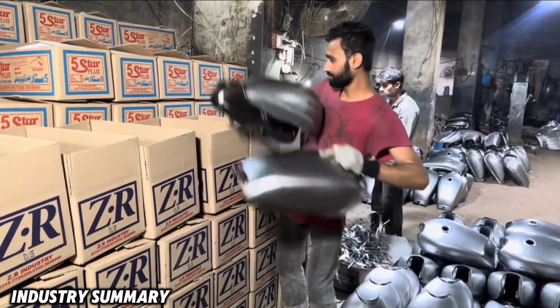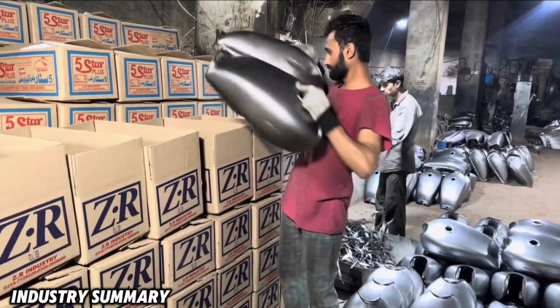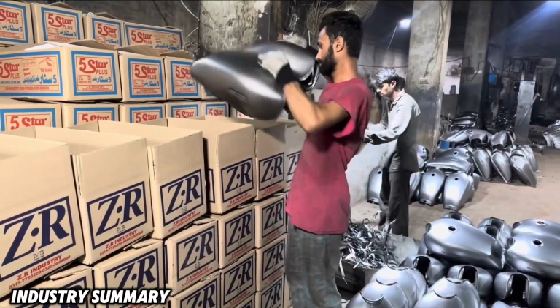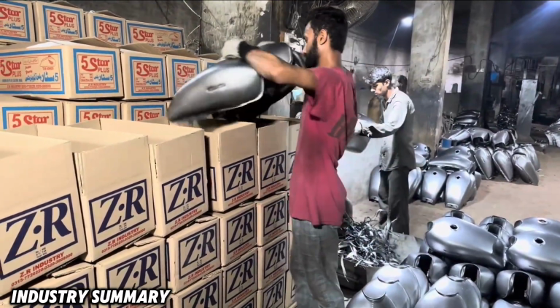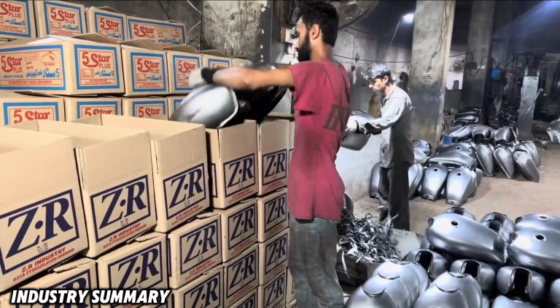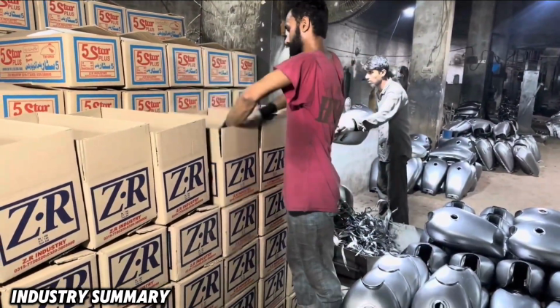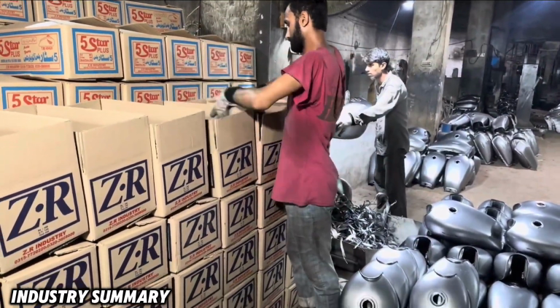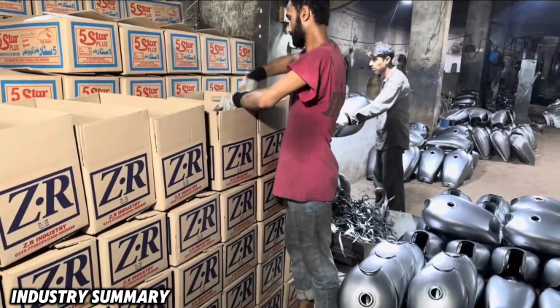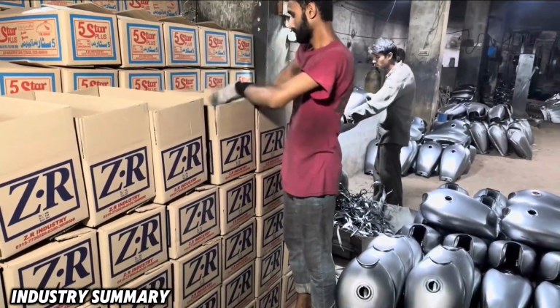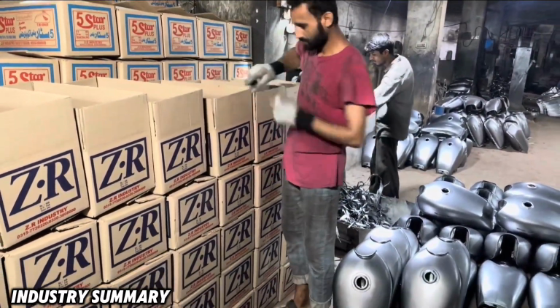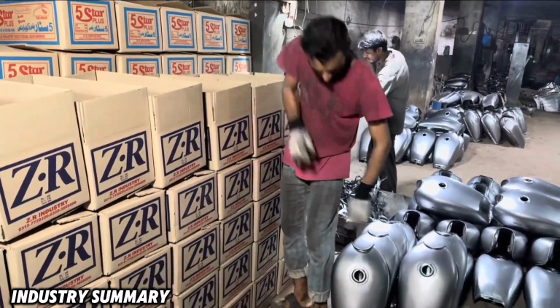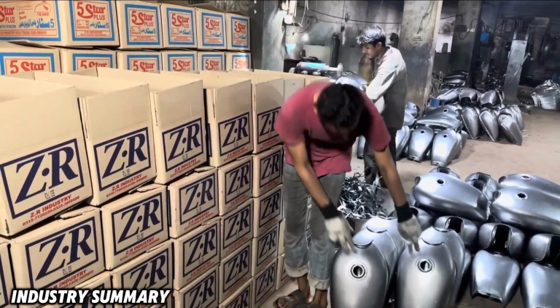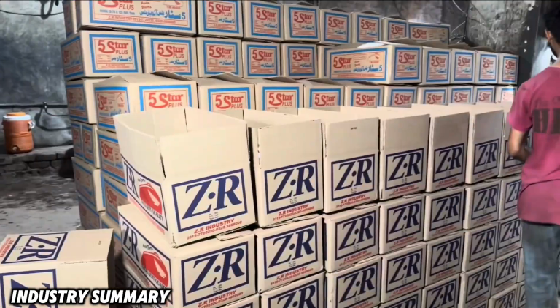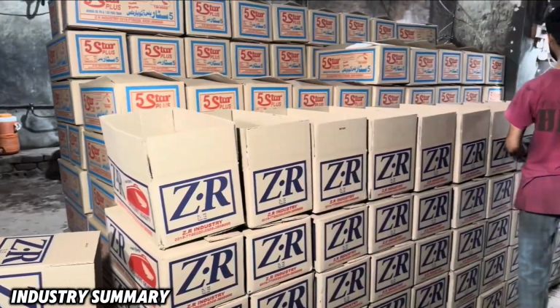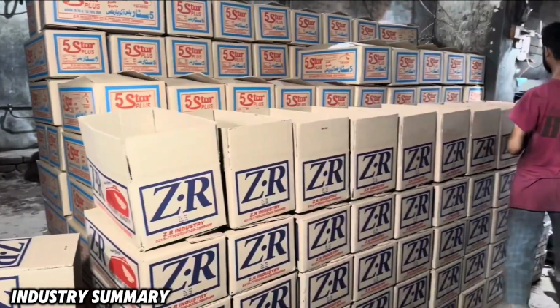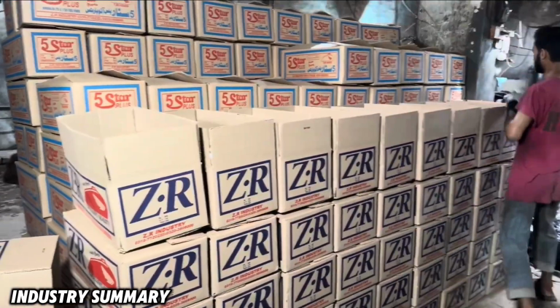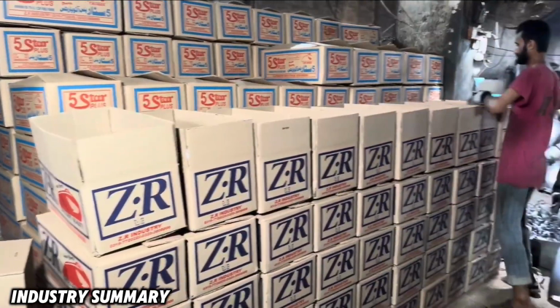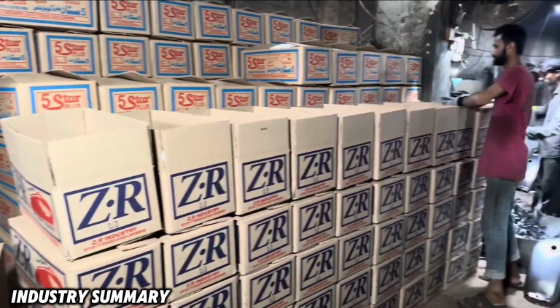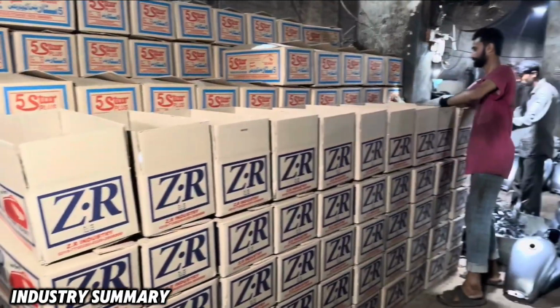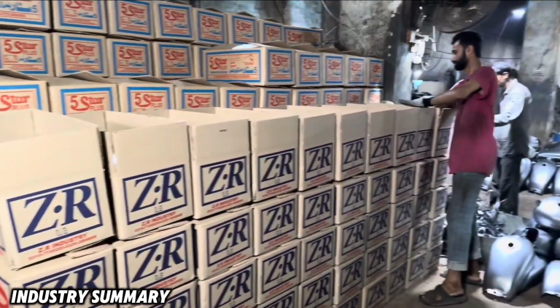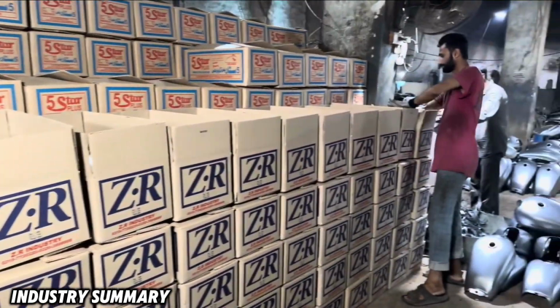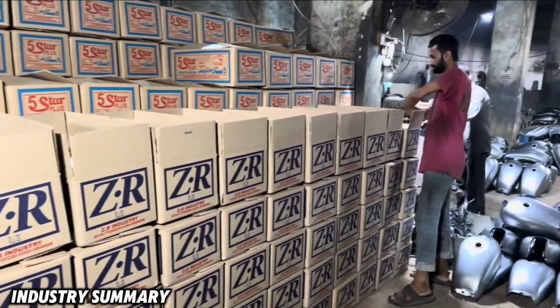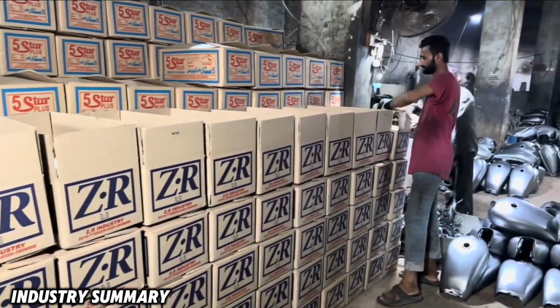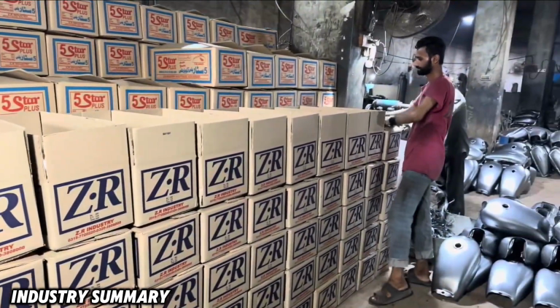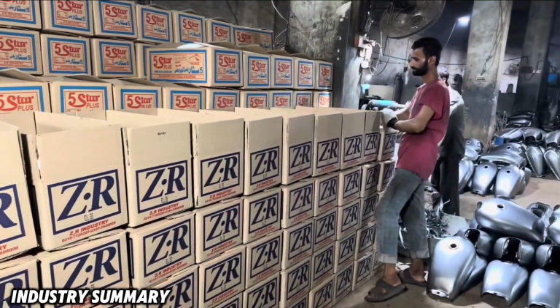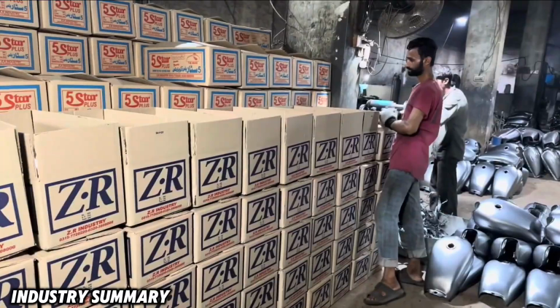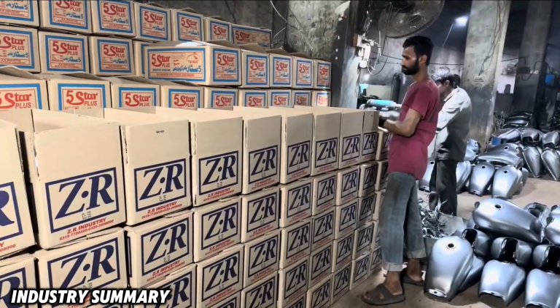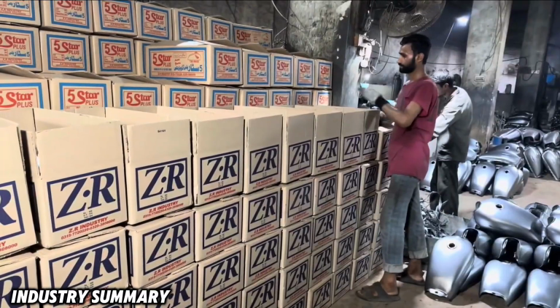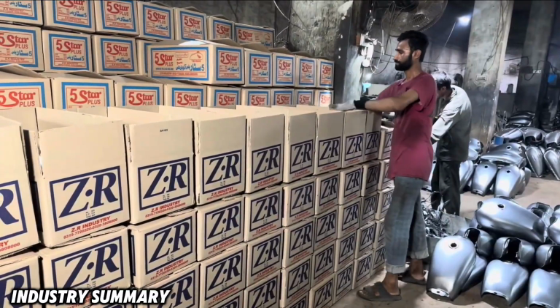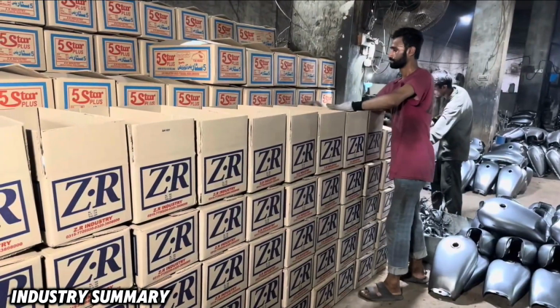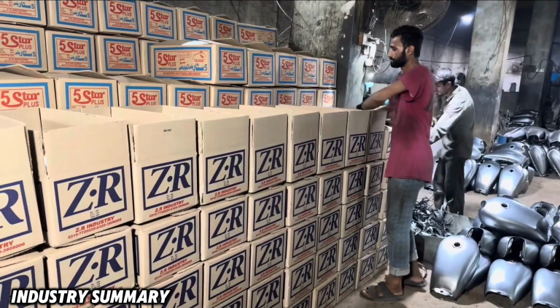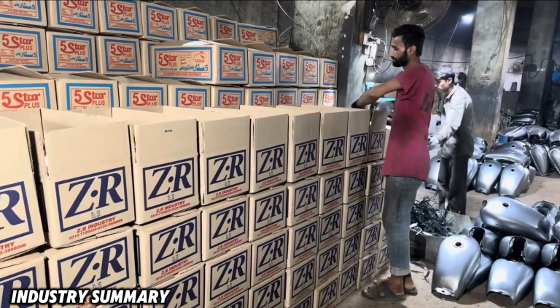Finally, the tanks are prepared and sent for painting and coating, depending on the factory's production process.